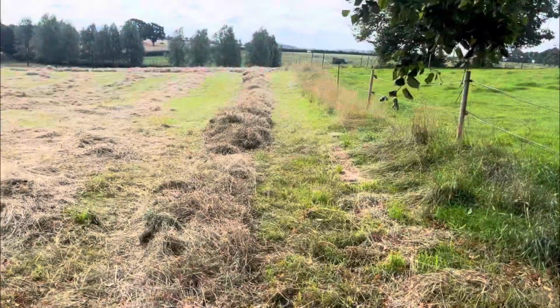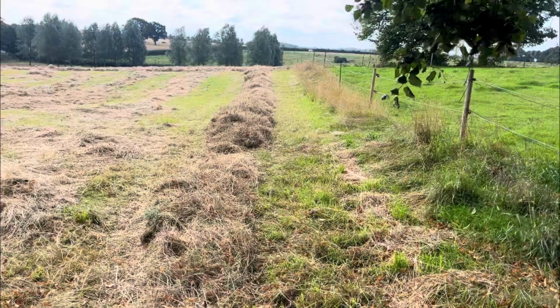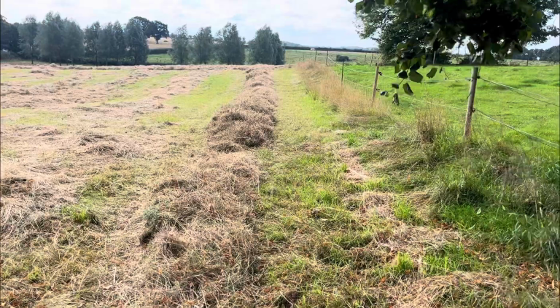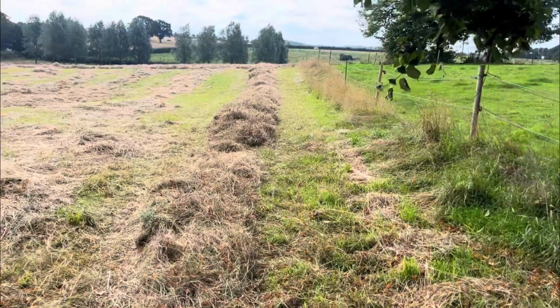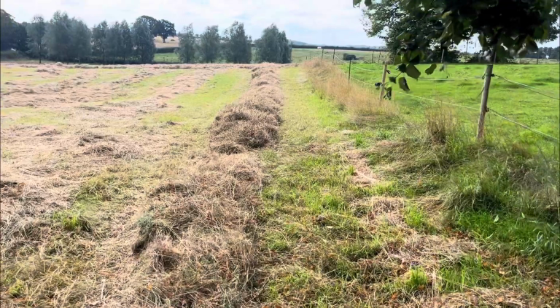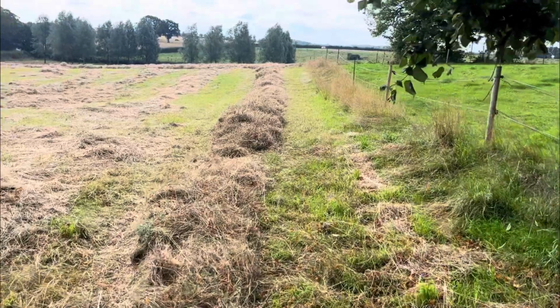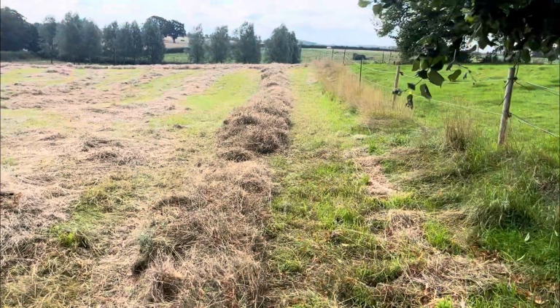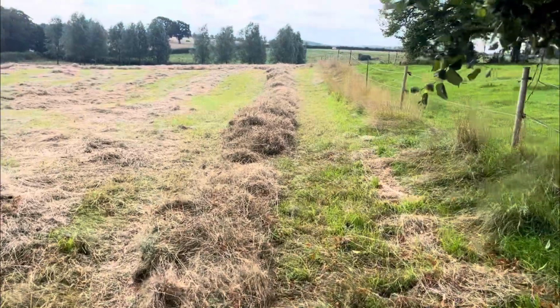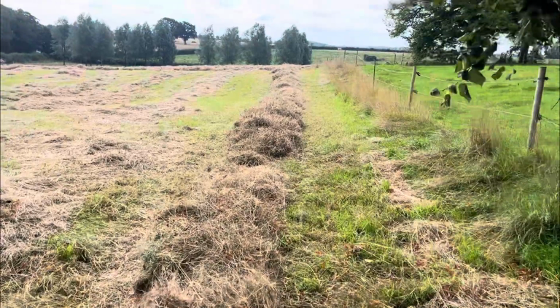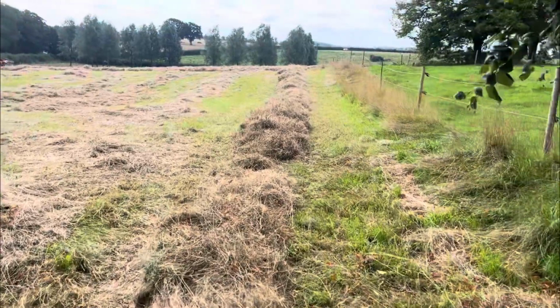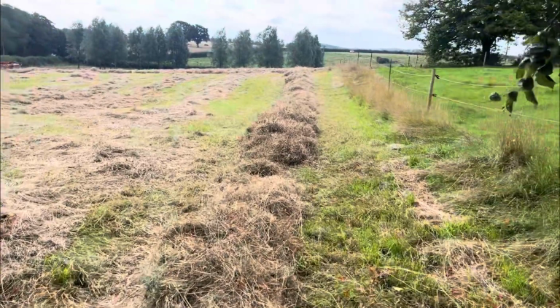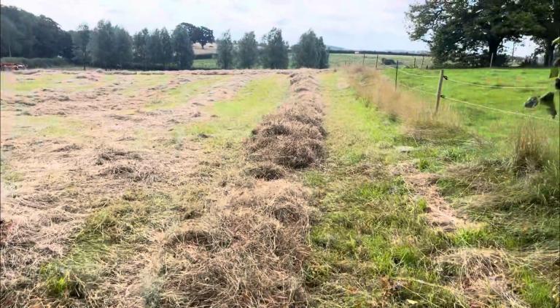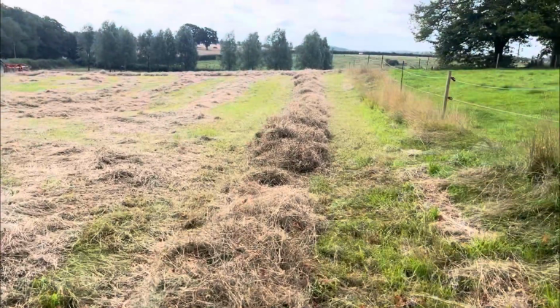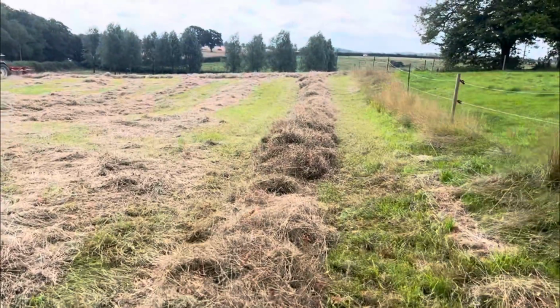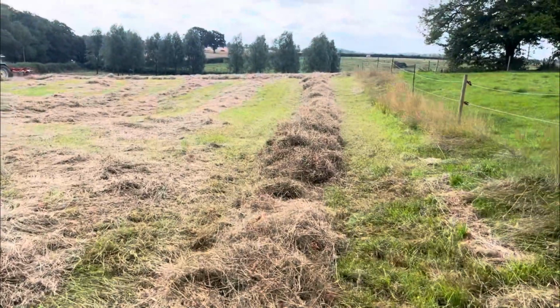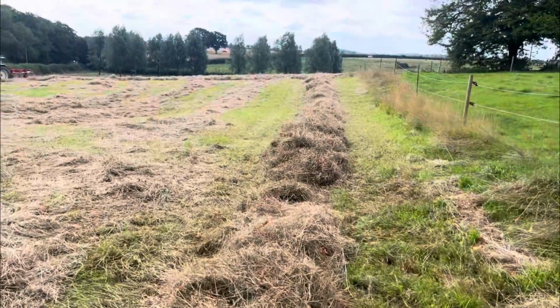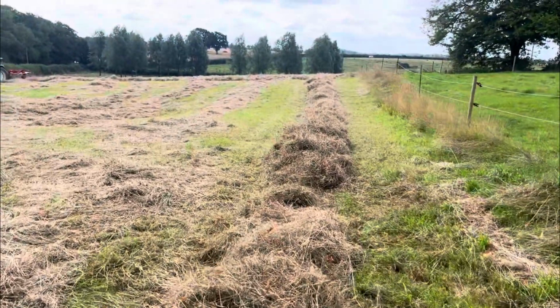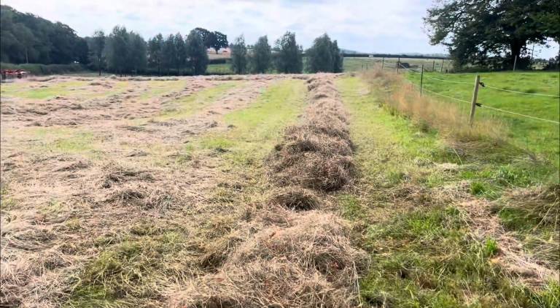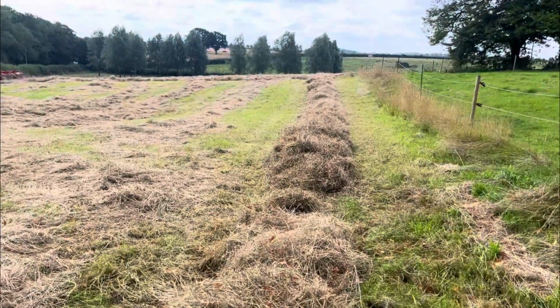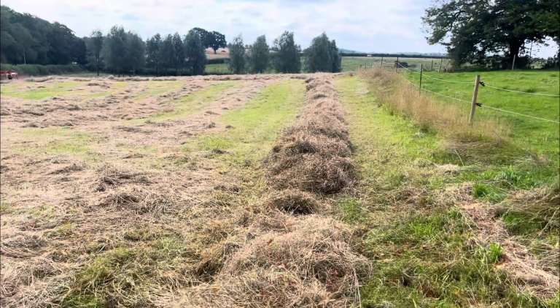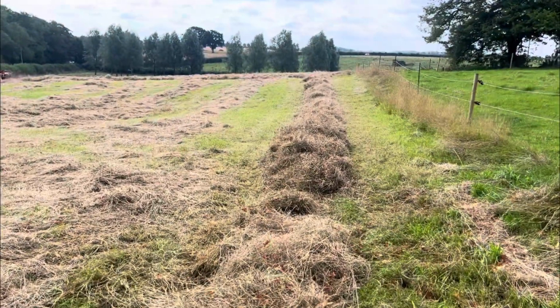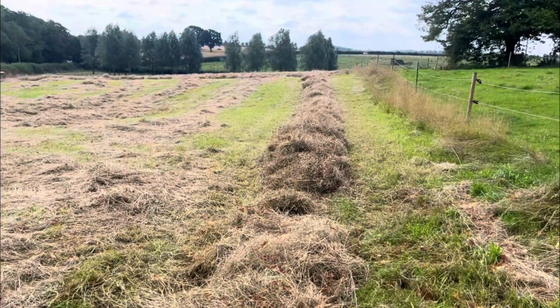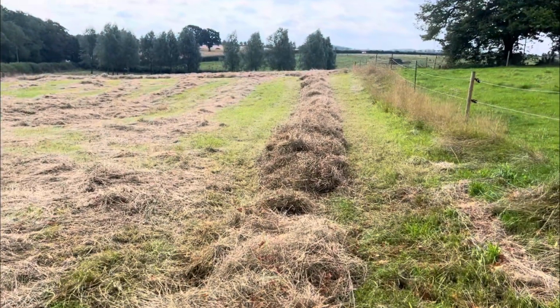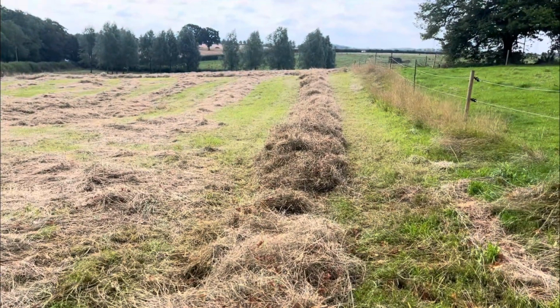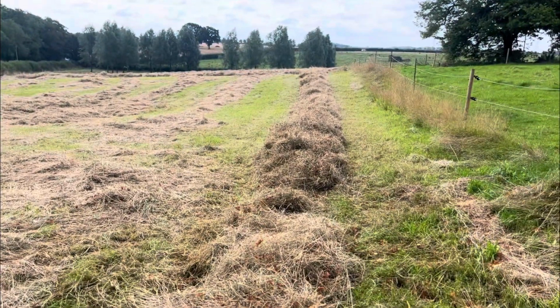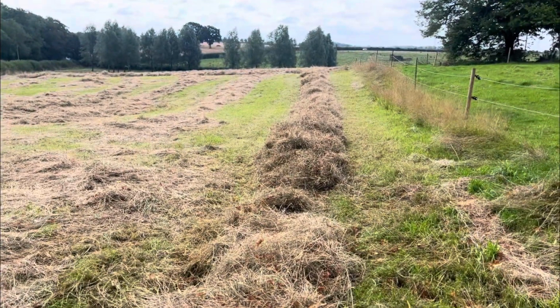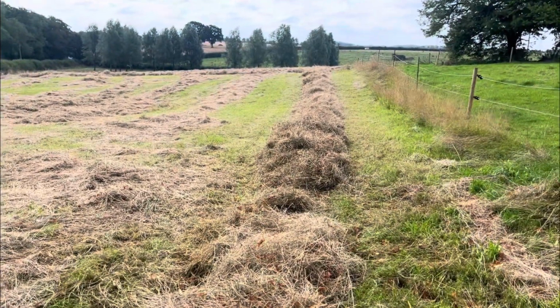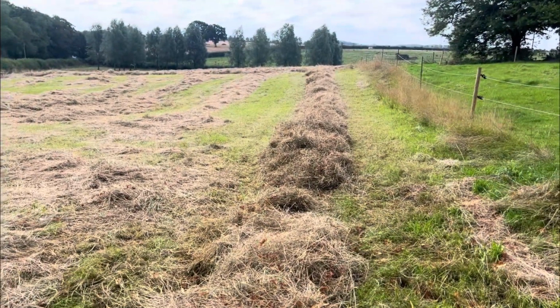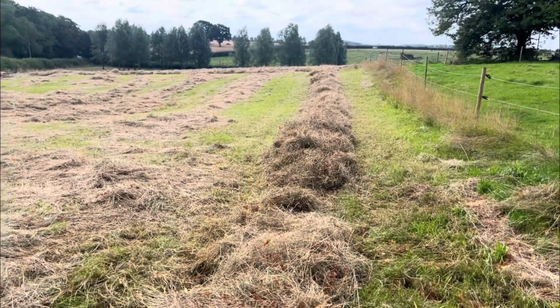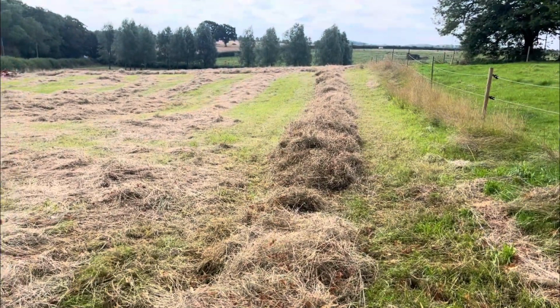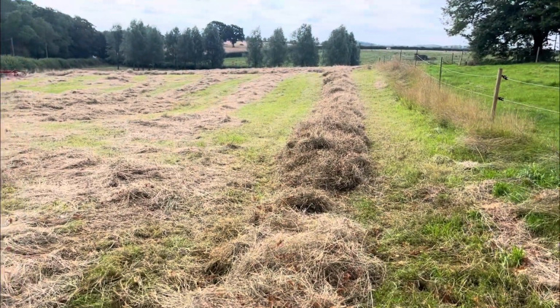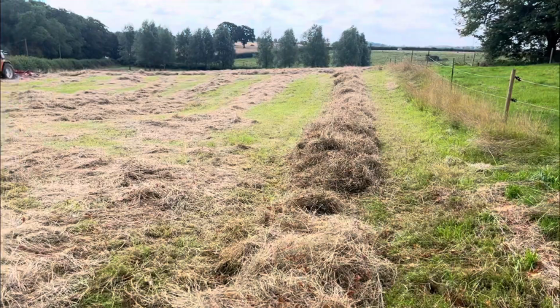It's now been all tethered into nice small neat rows ready for baling.